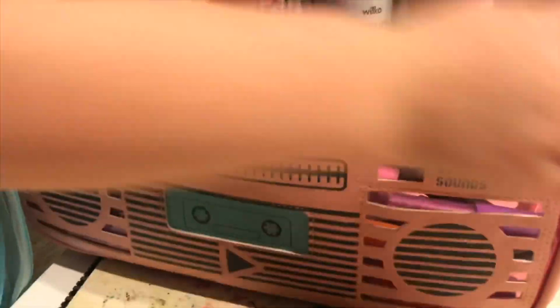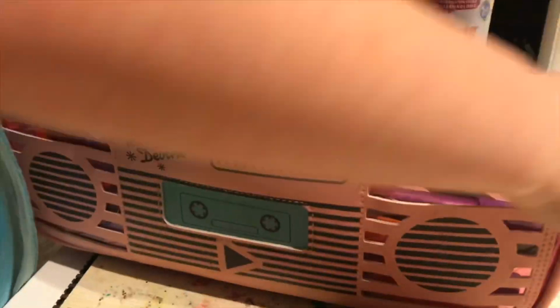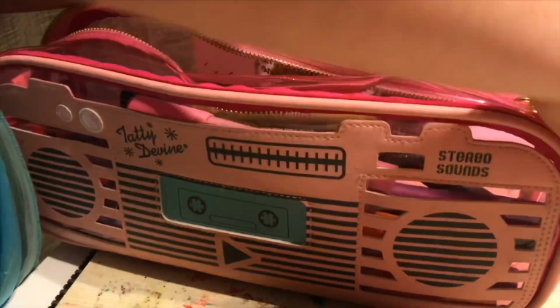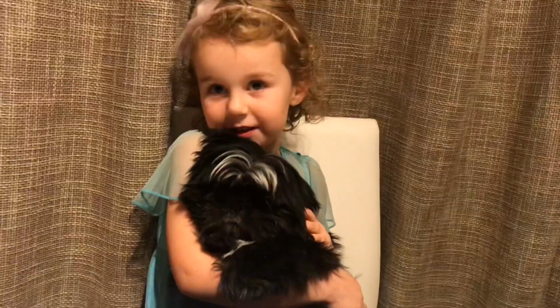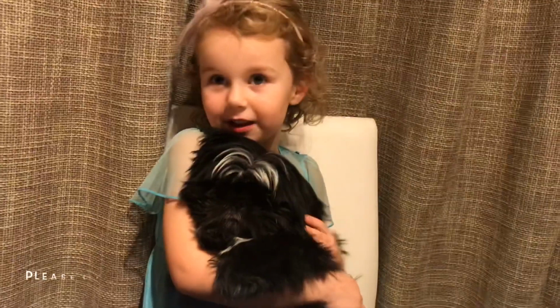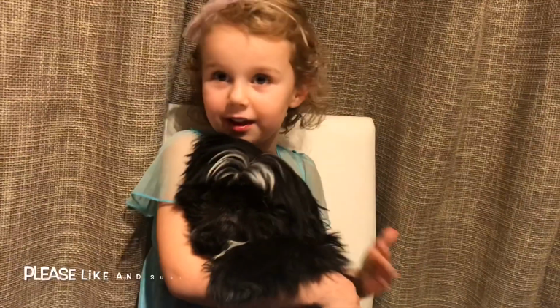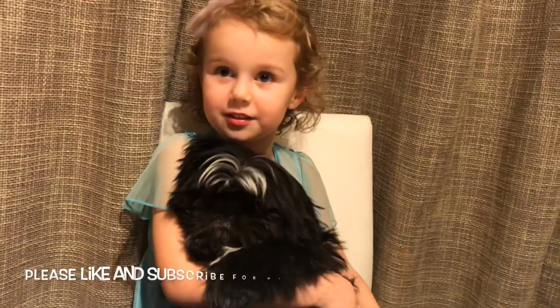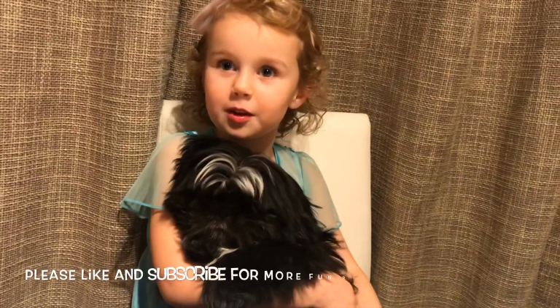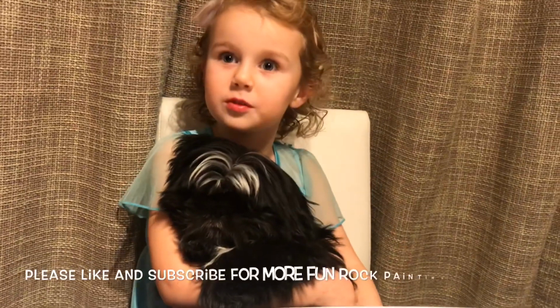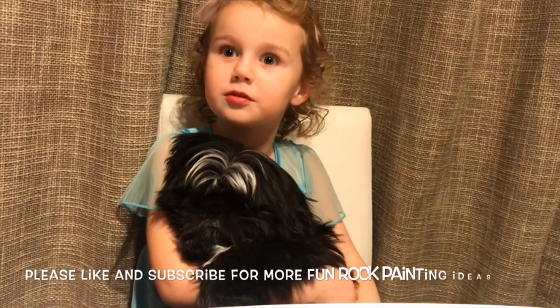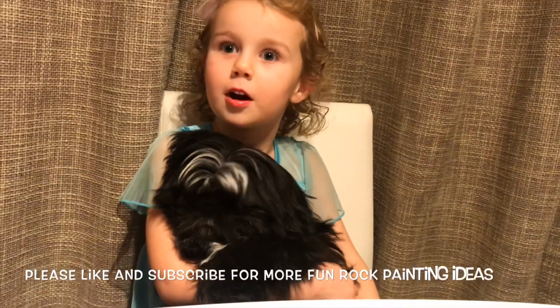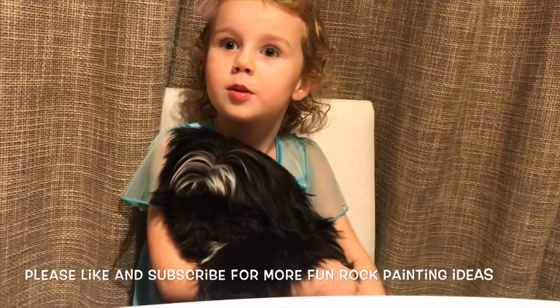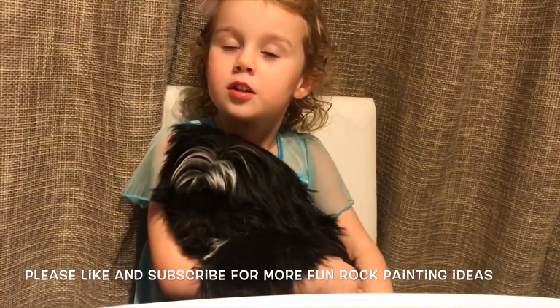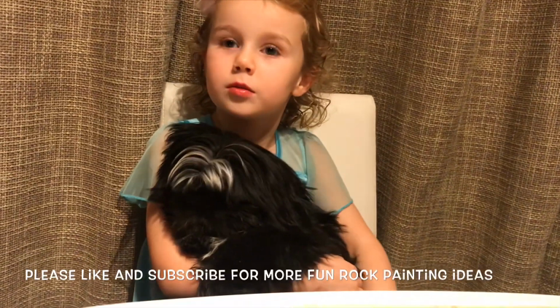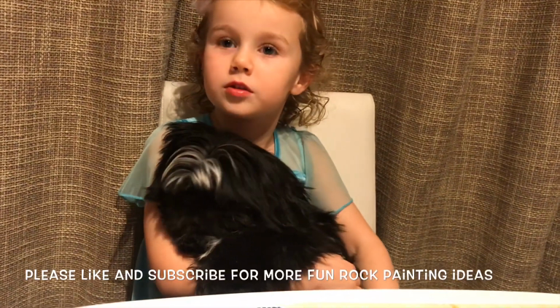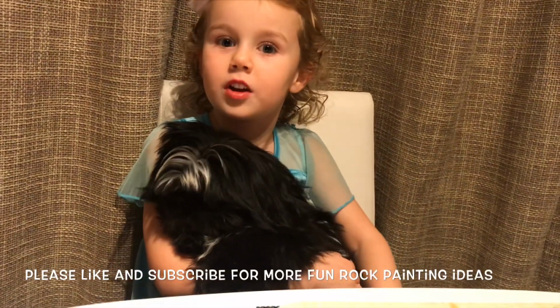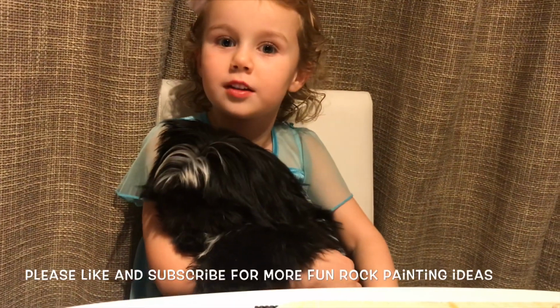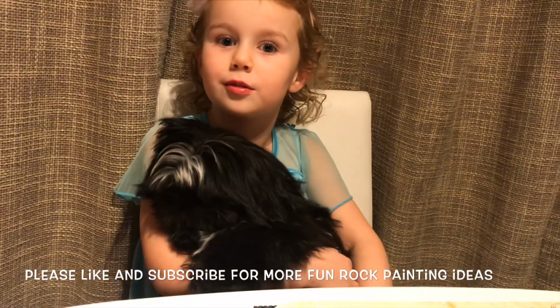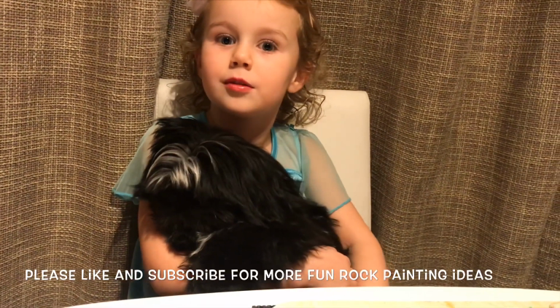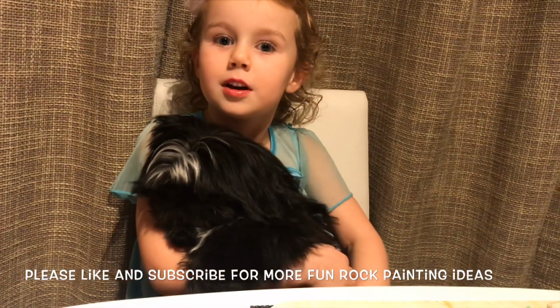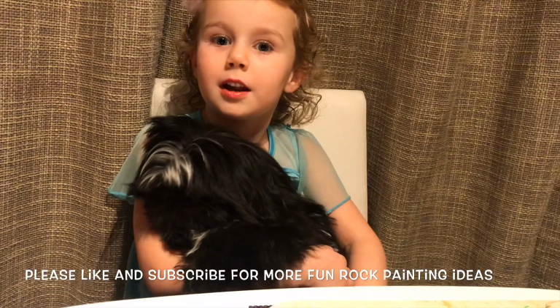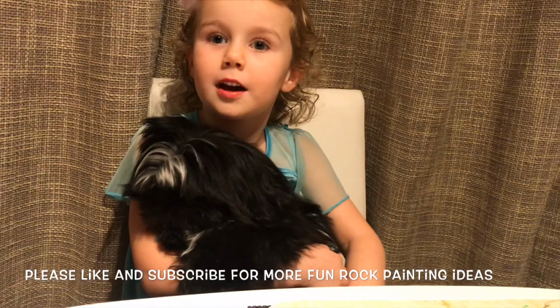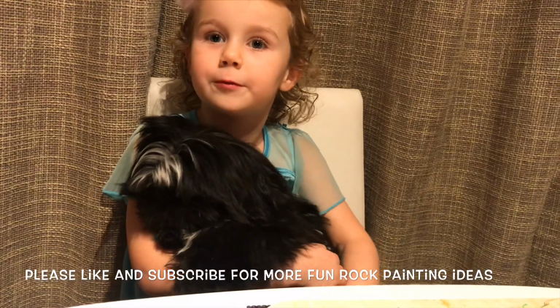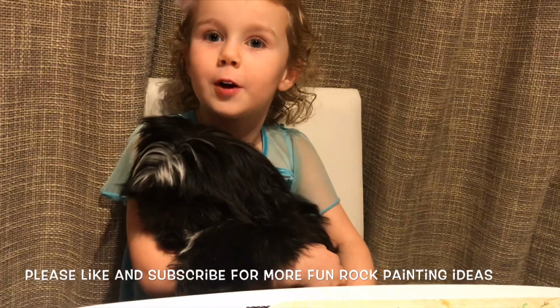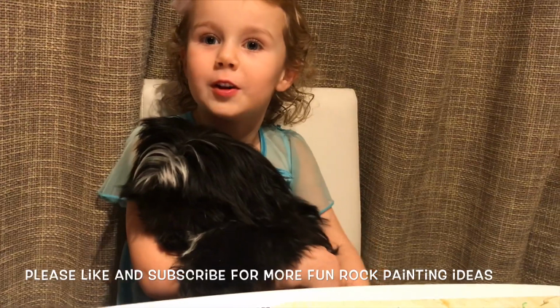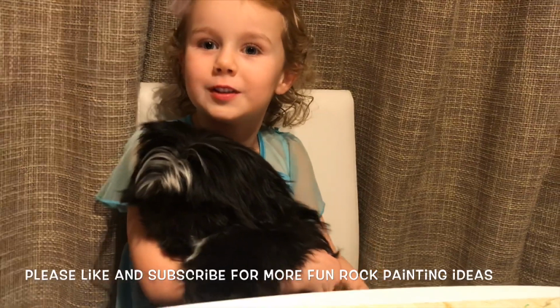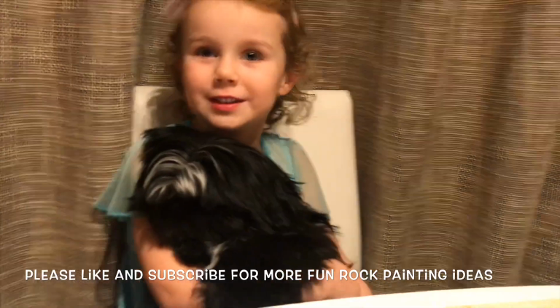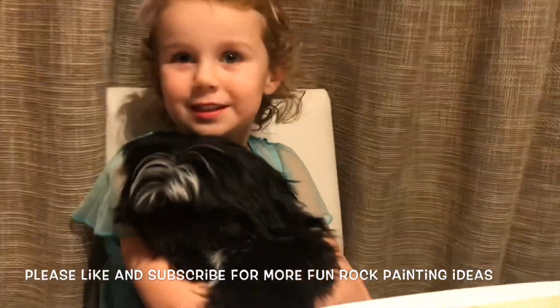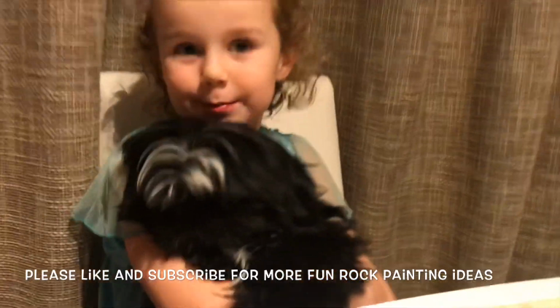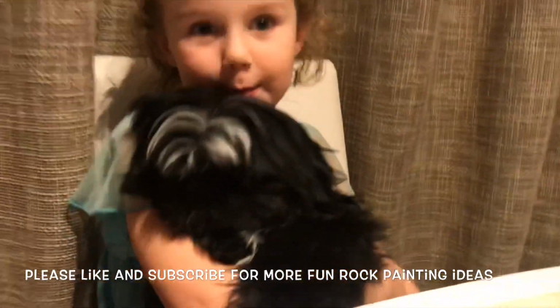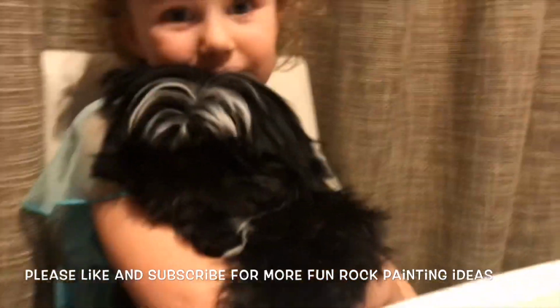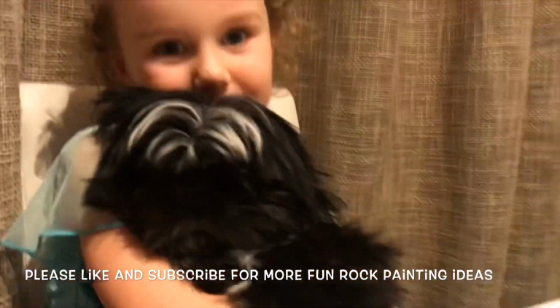Please like and subscribe to our channel and have fun. Bye bye!